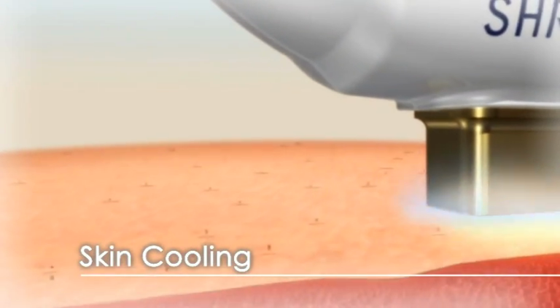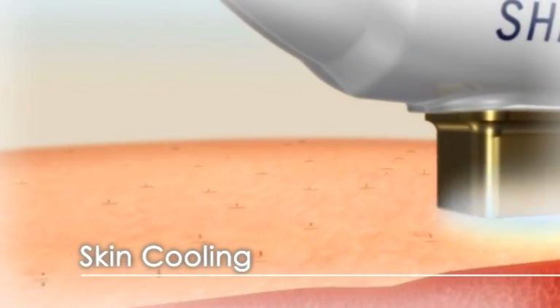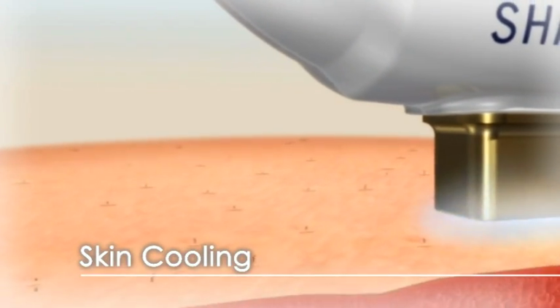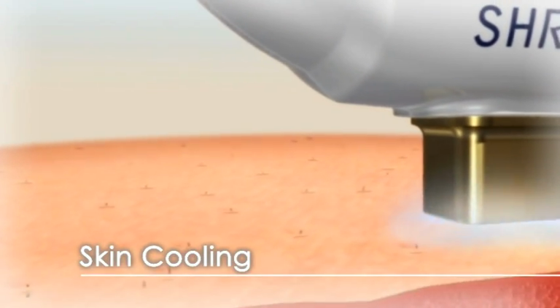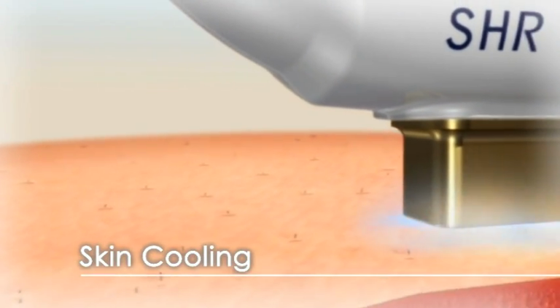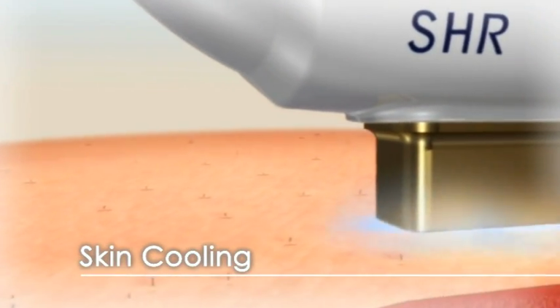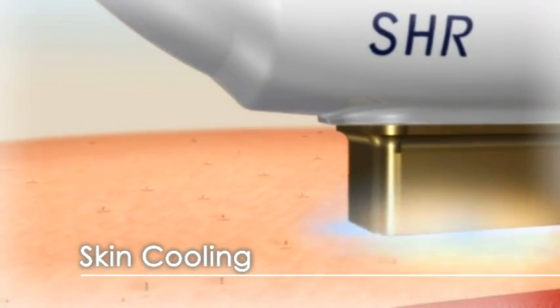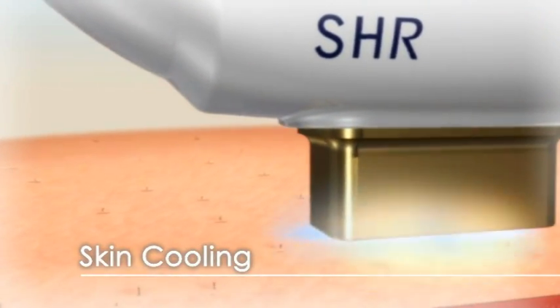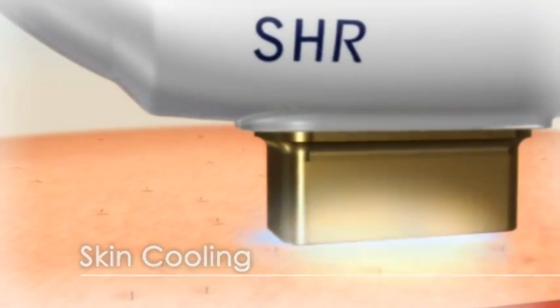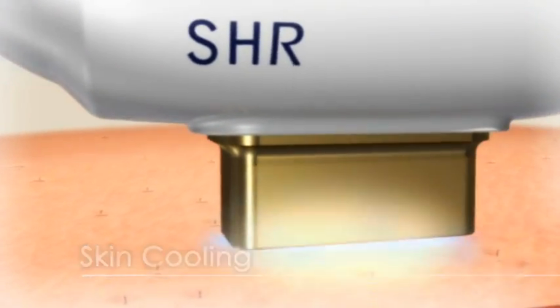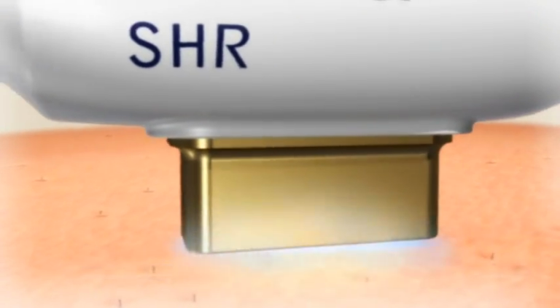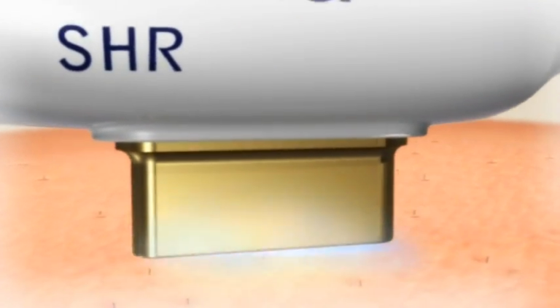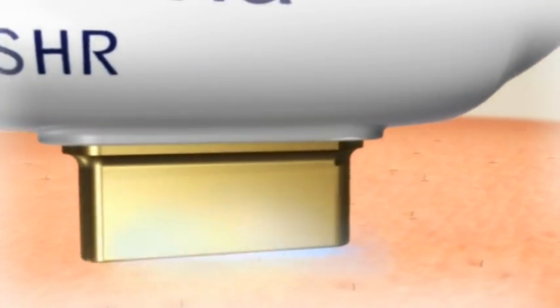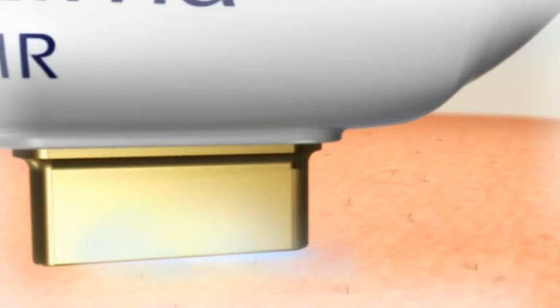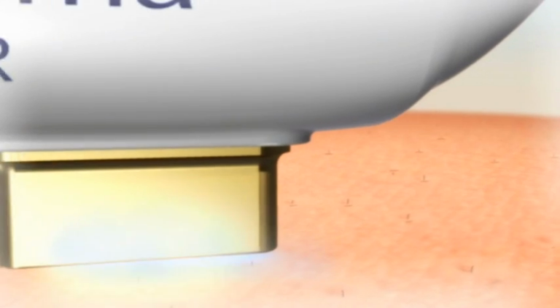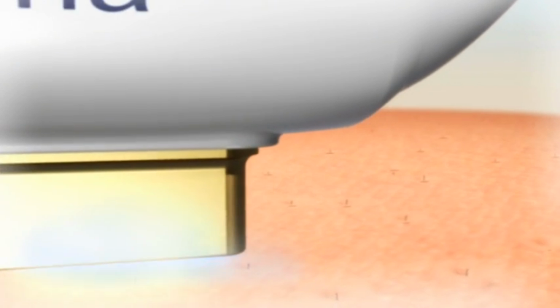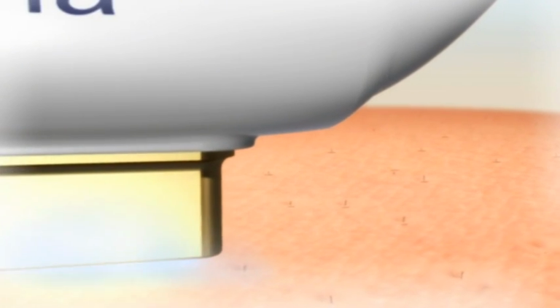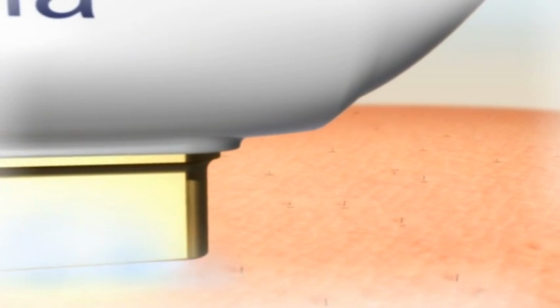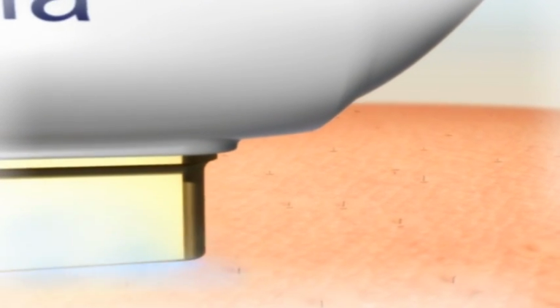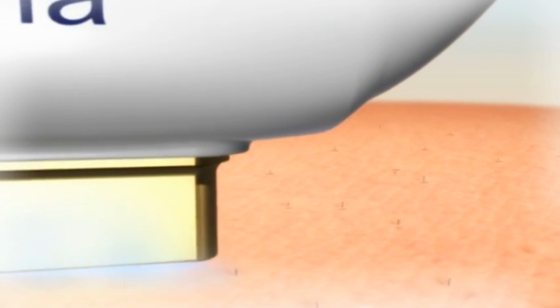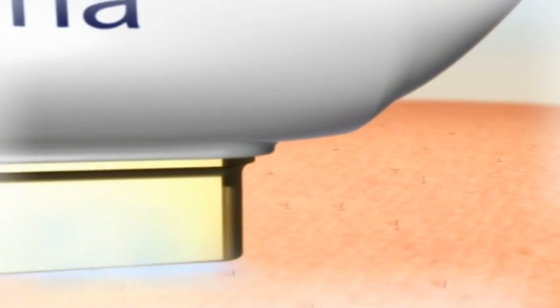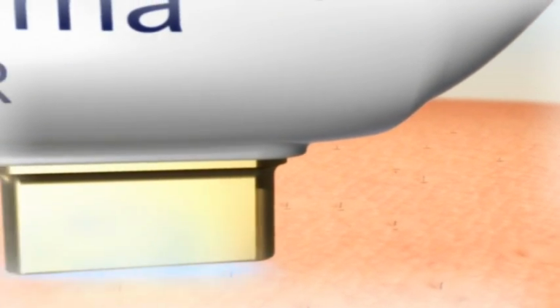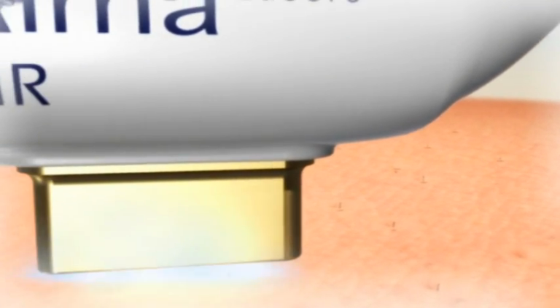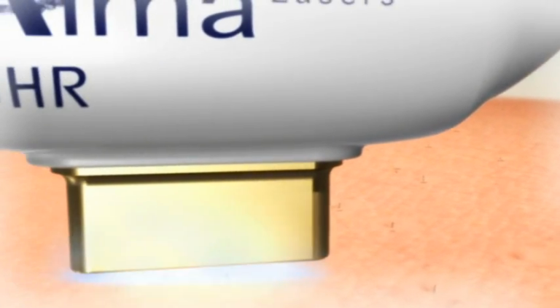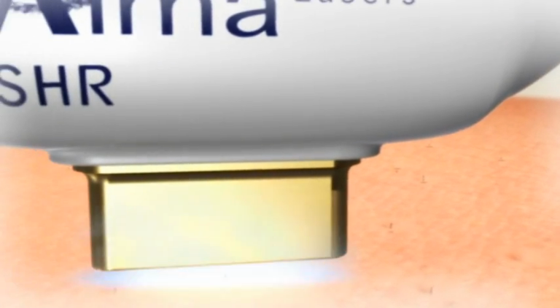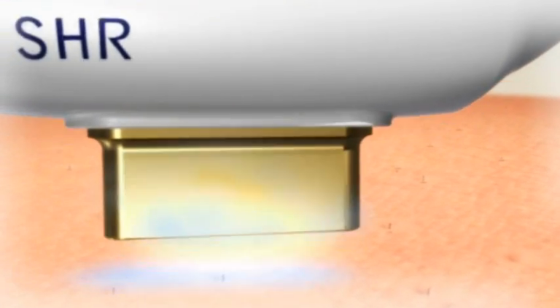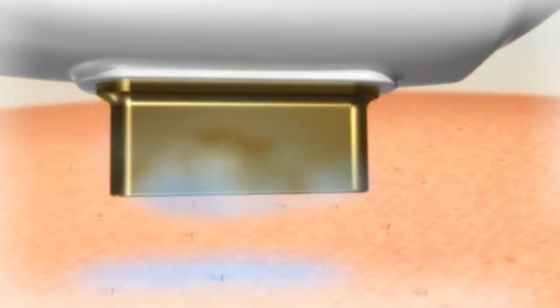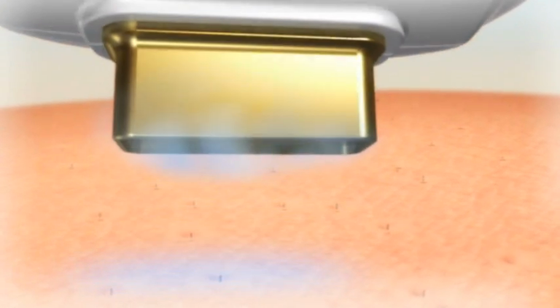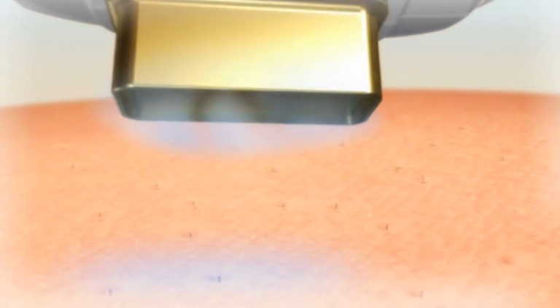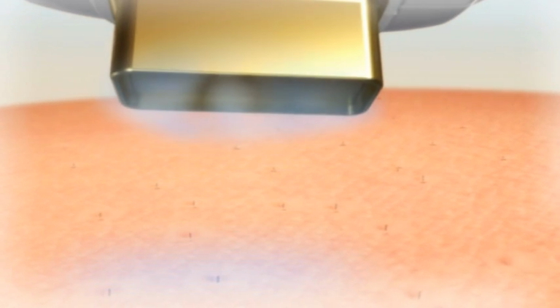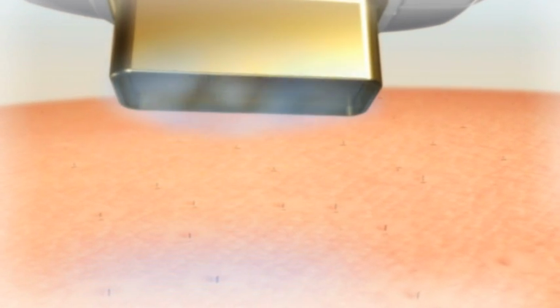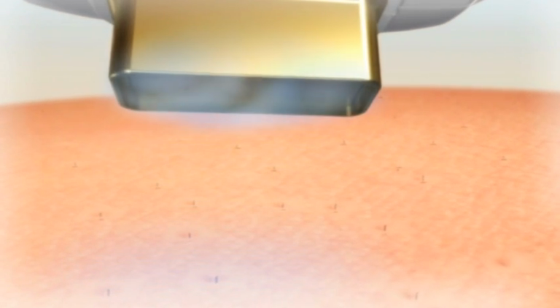The SHR solution provides pain-free, fast, and homogeneous heating to the area with reliable results.